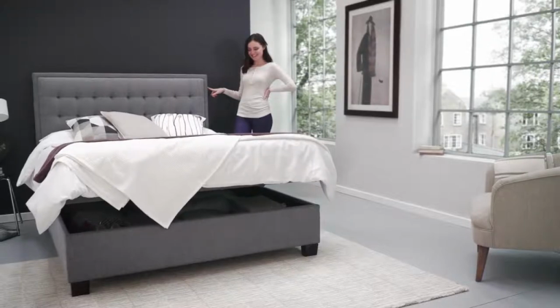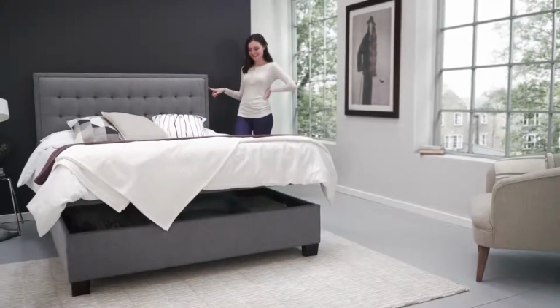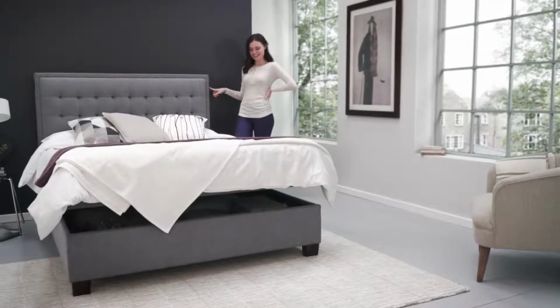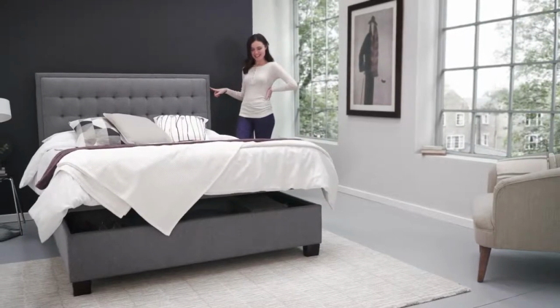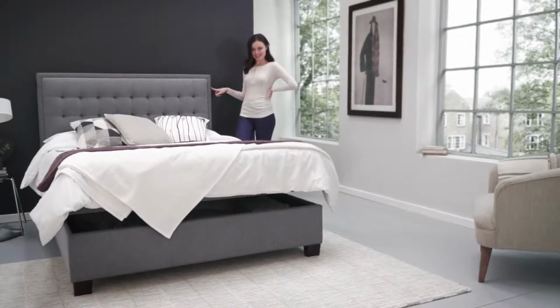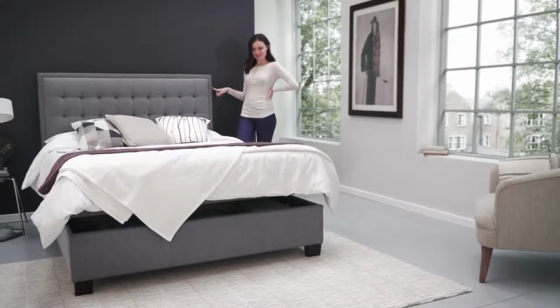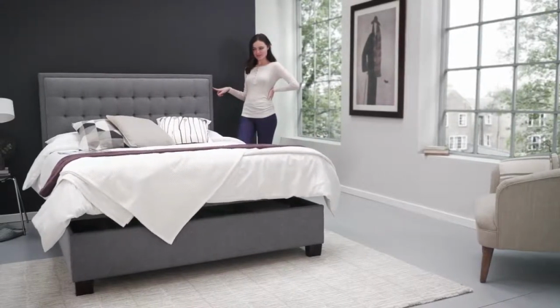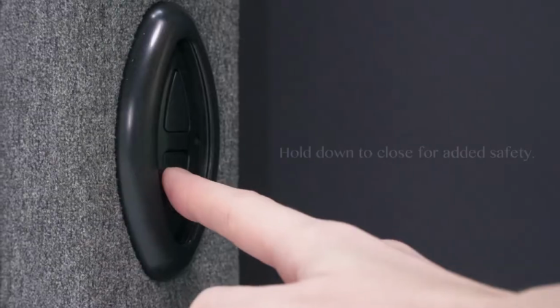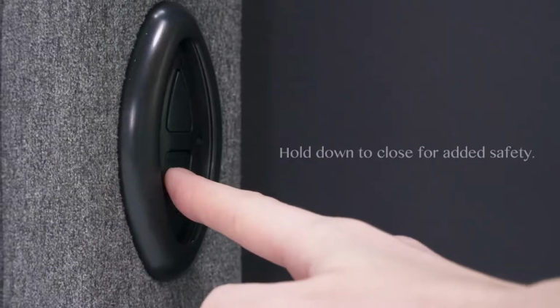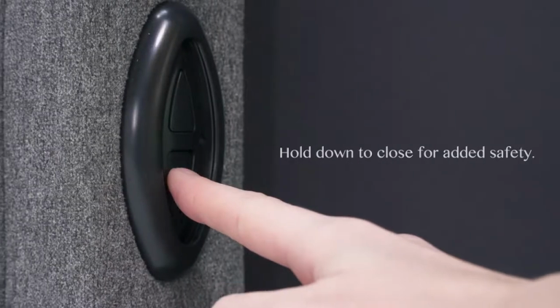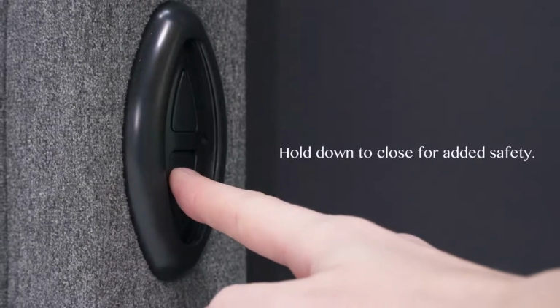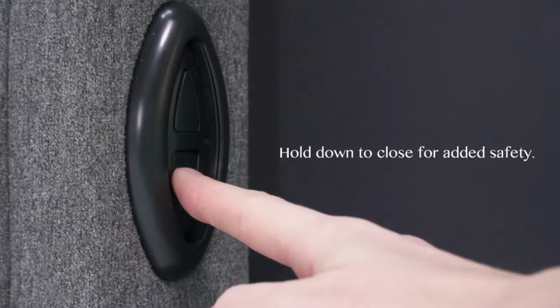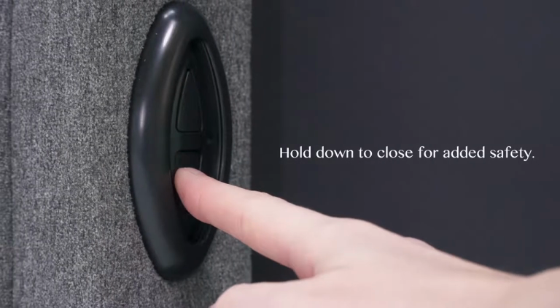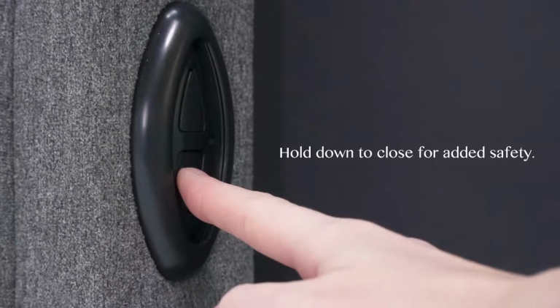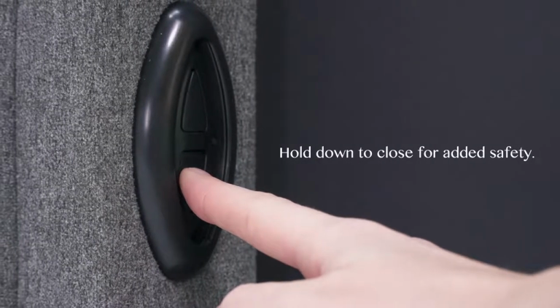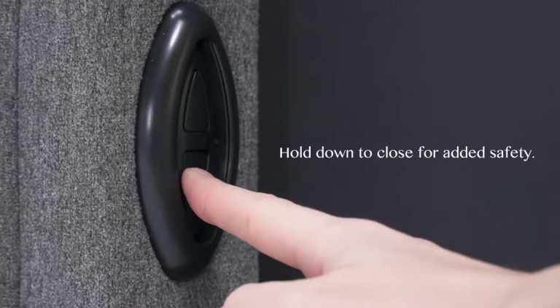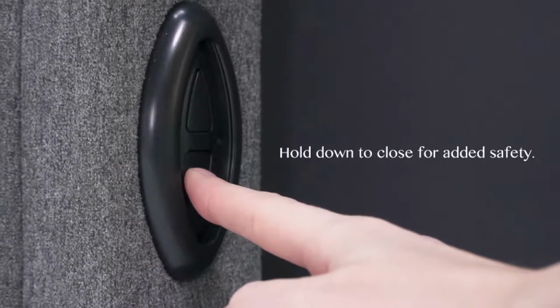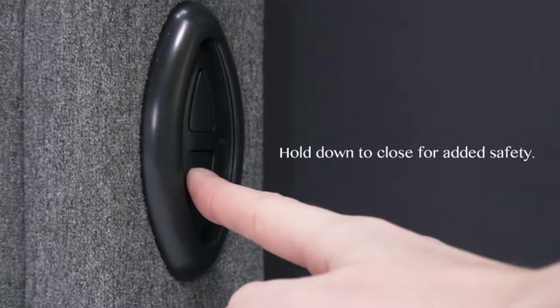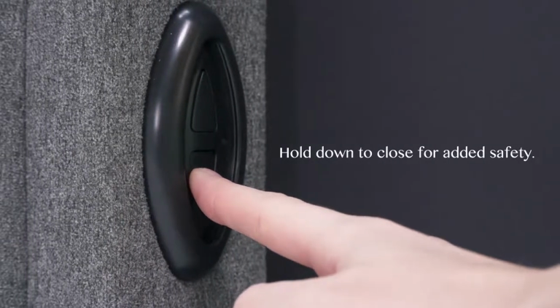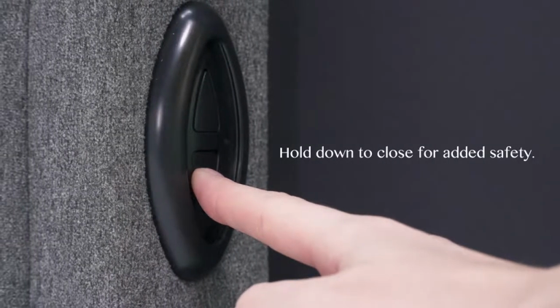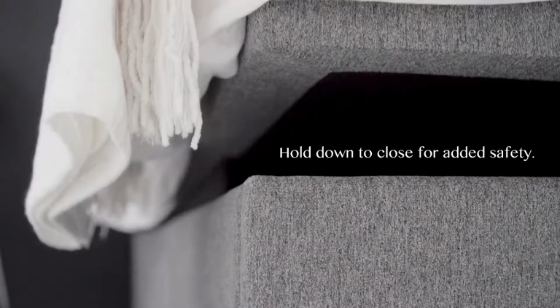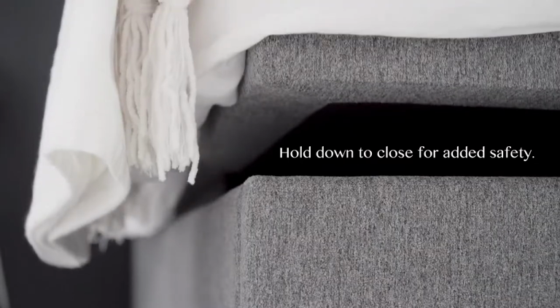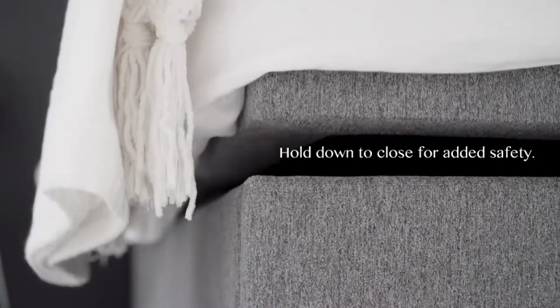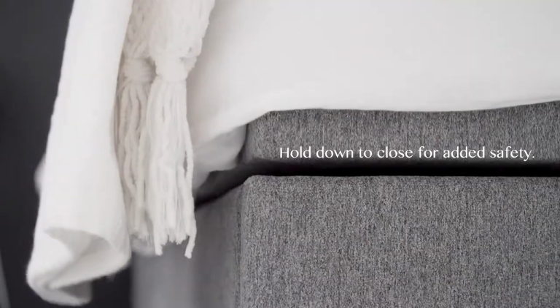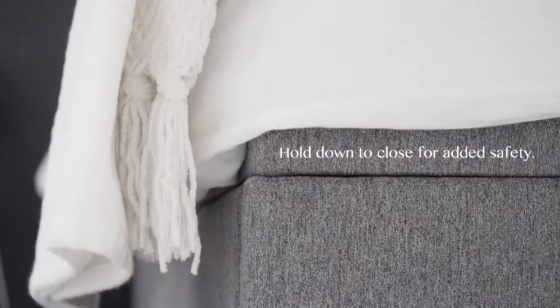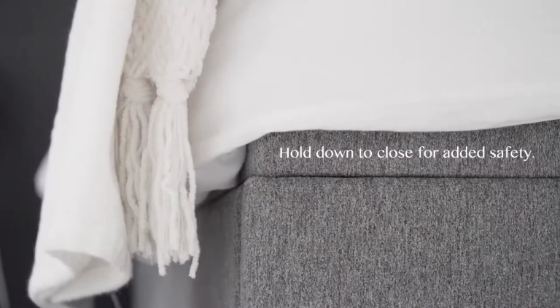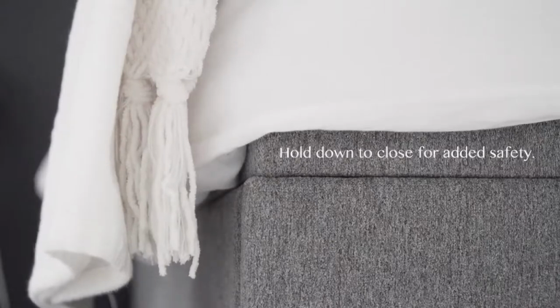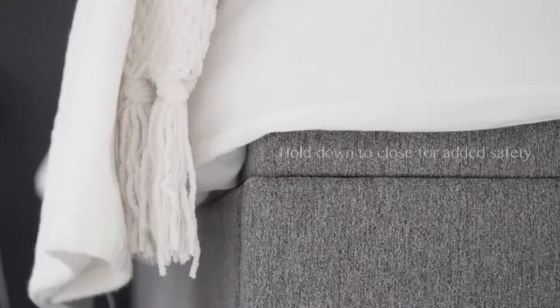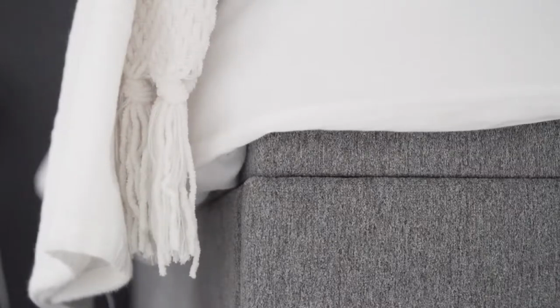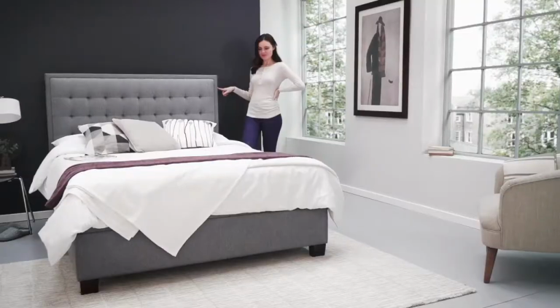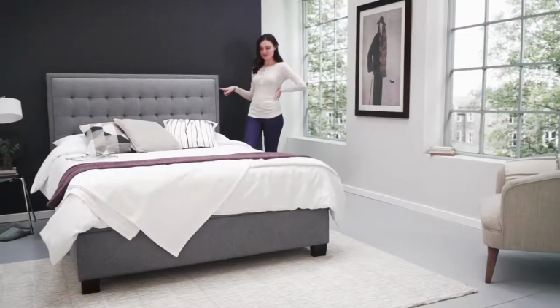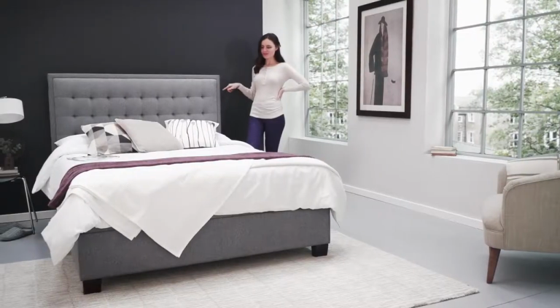The open and close switch is also required to be held down when closing the storage compartment to ensure nothing gets trapped.